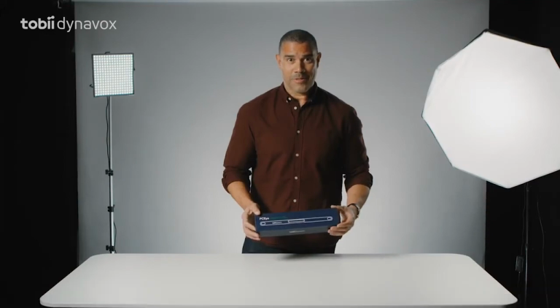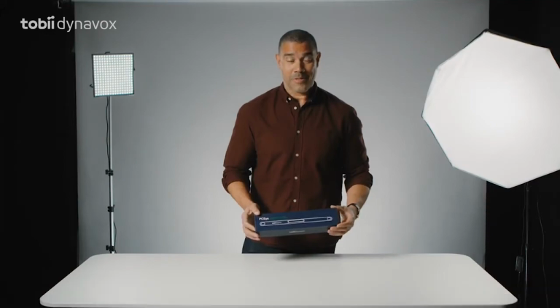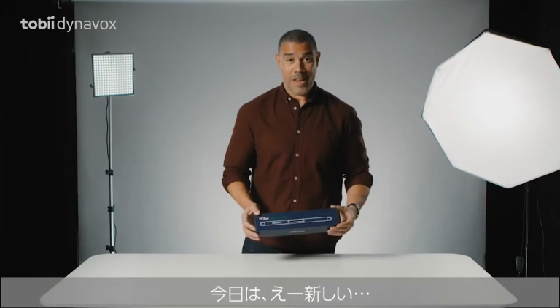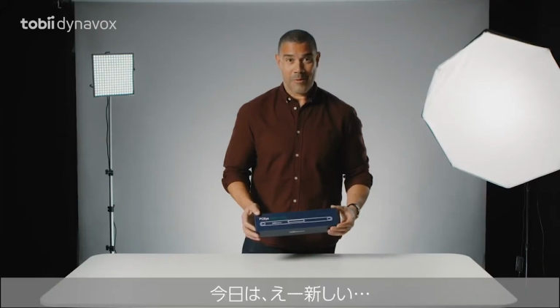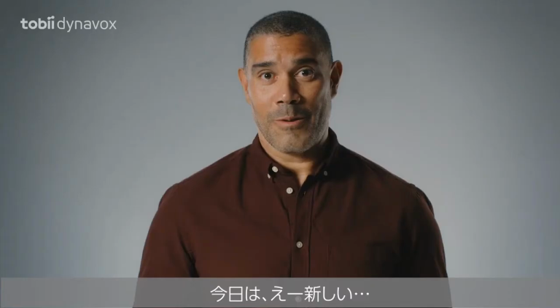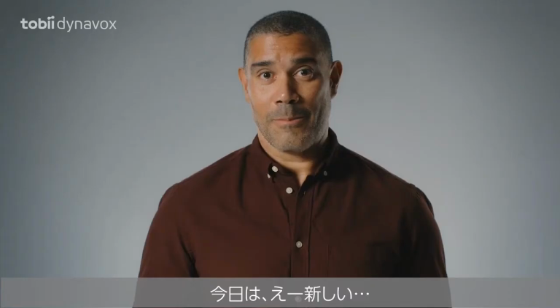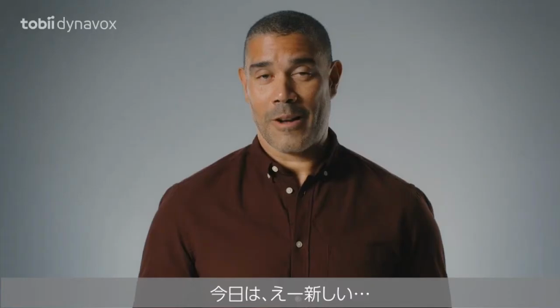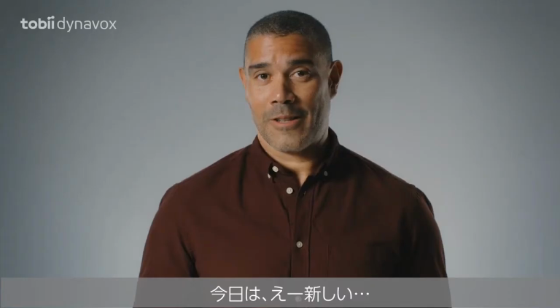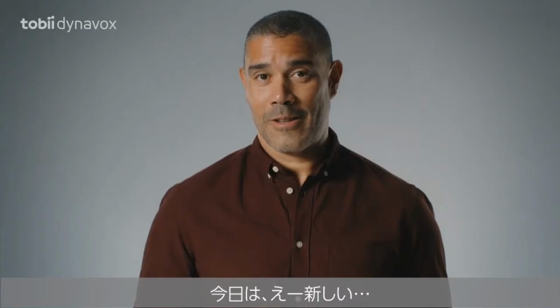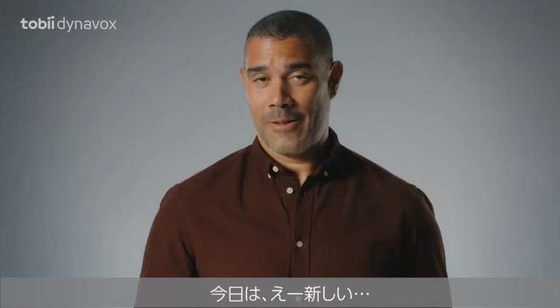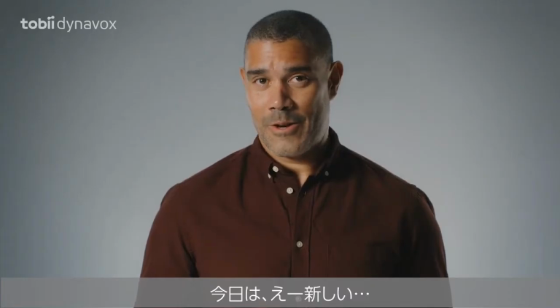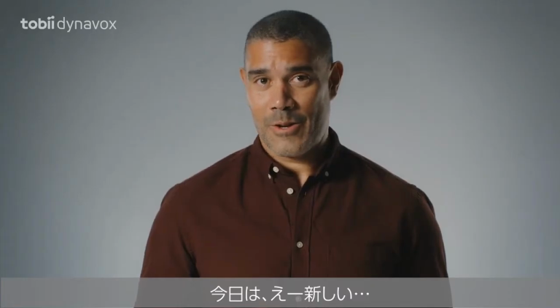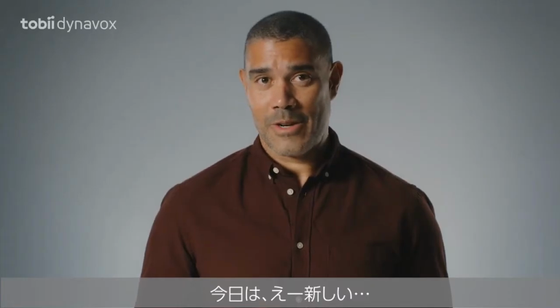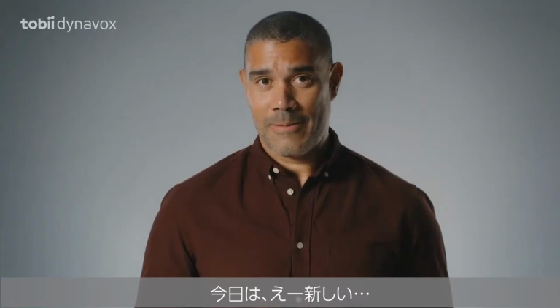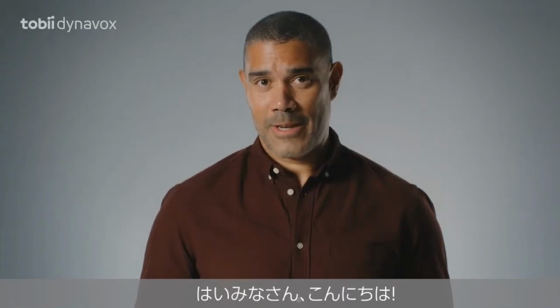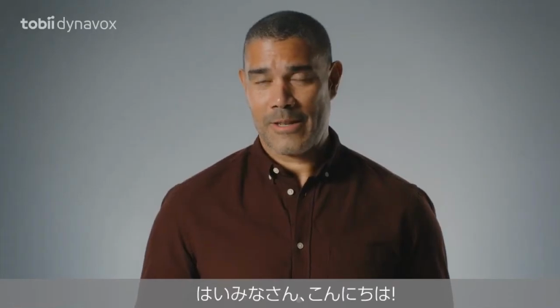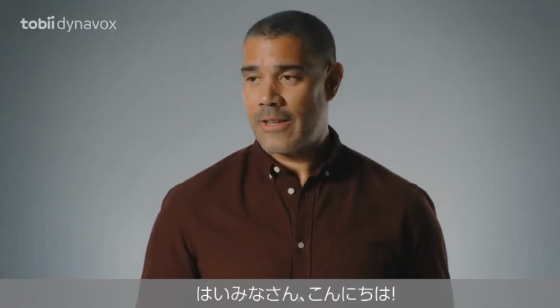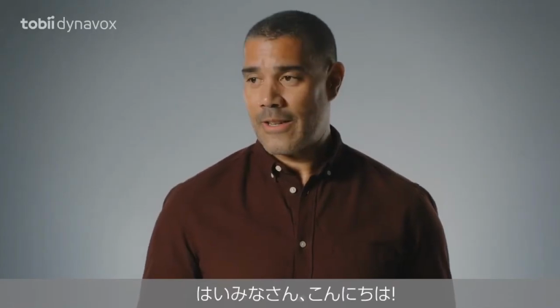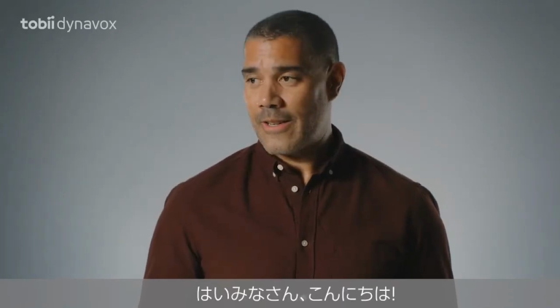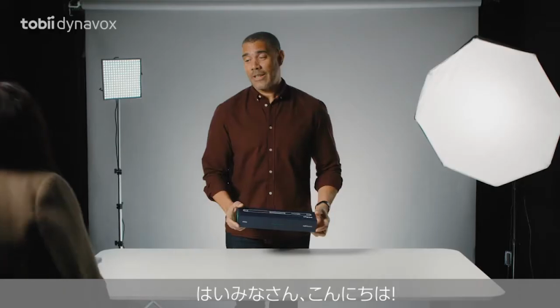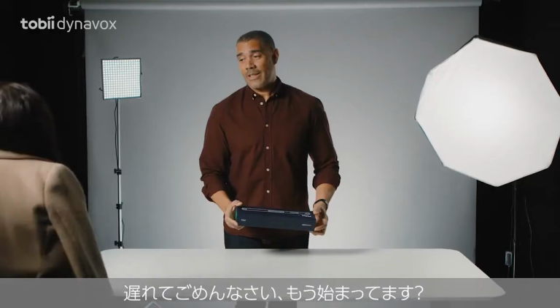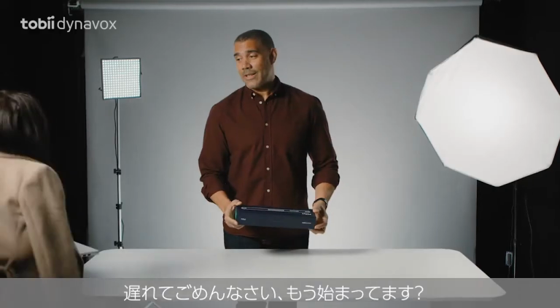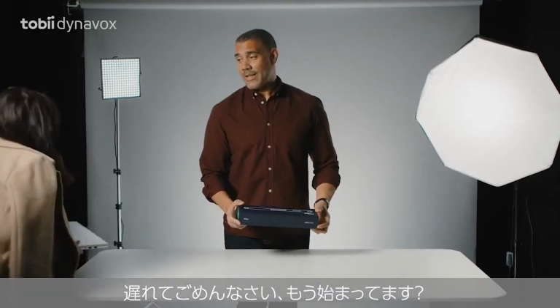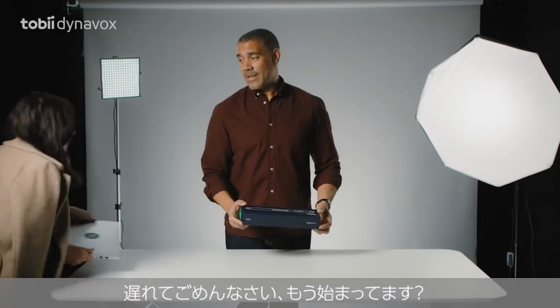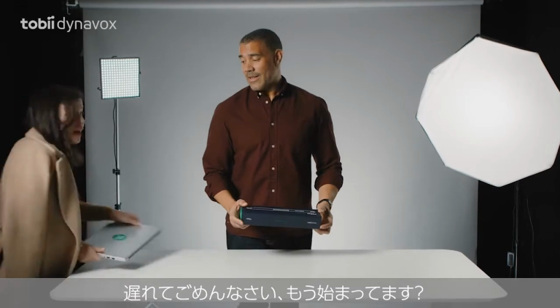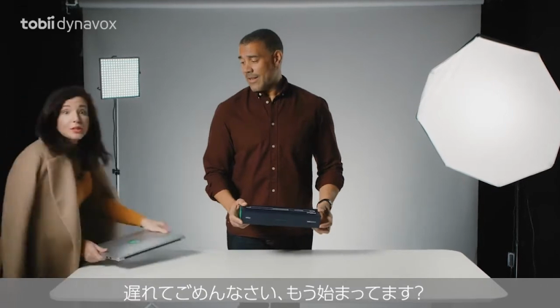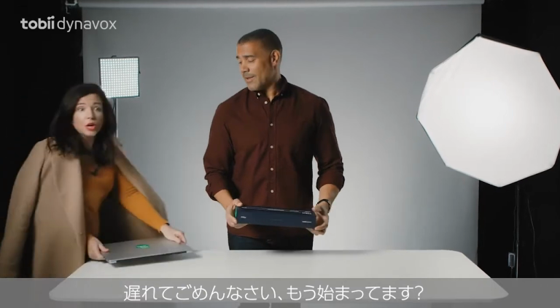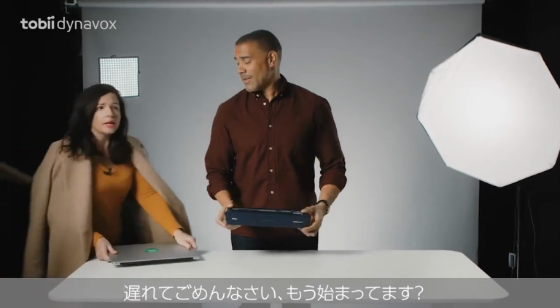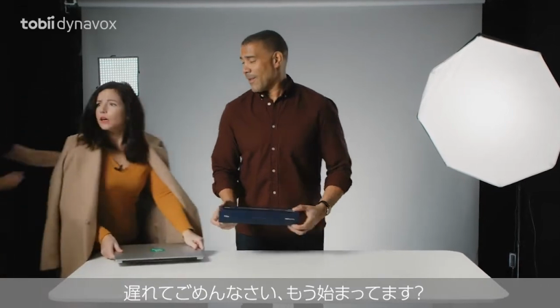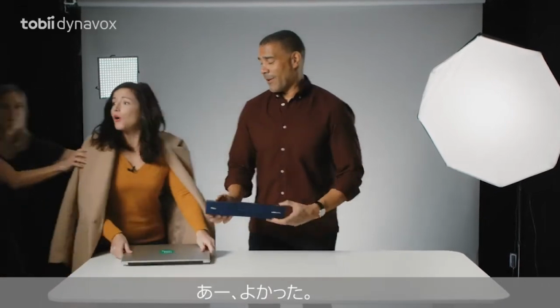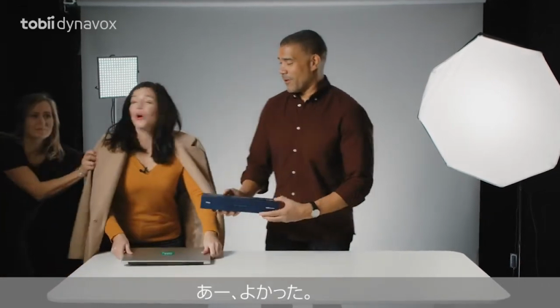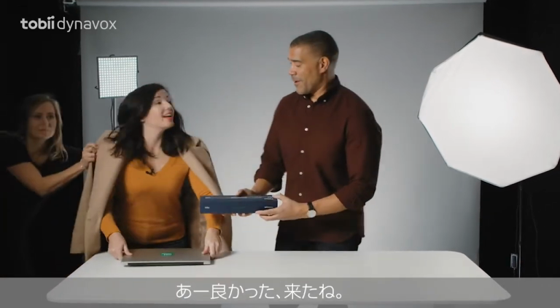Today we'll be unboxing the new... Hi, everybody! Sorry I'm late. Have we started? Thank goodness you're here.